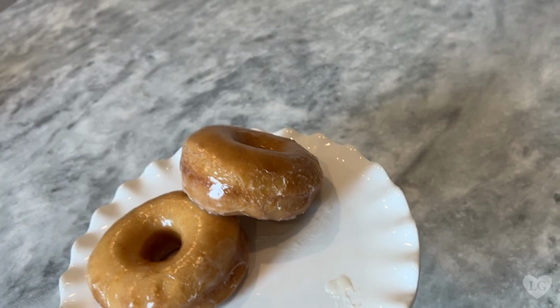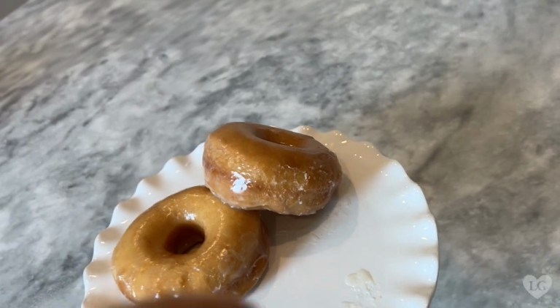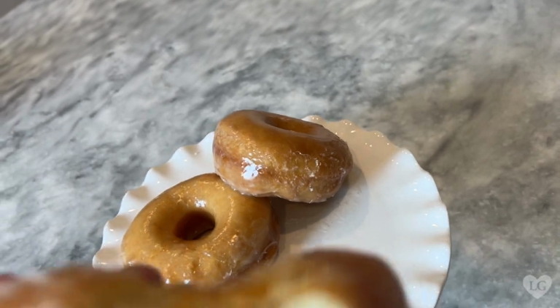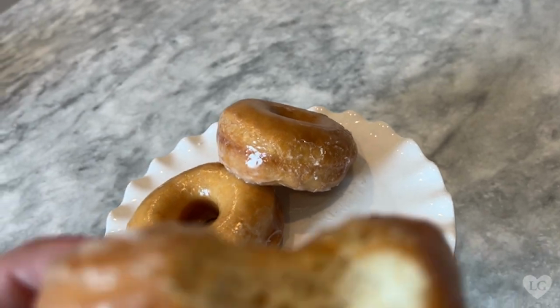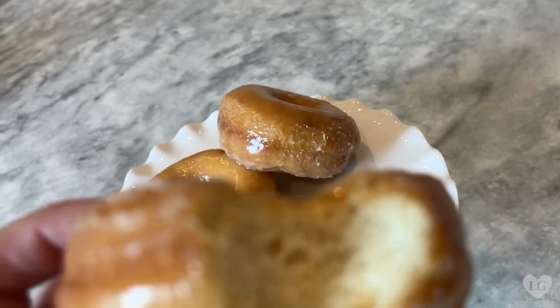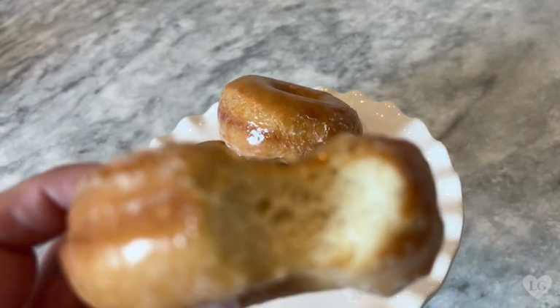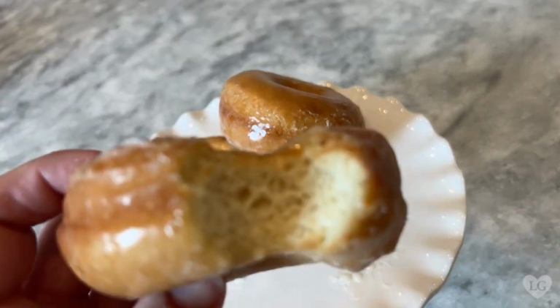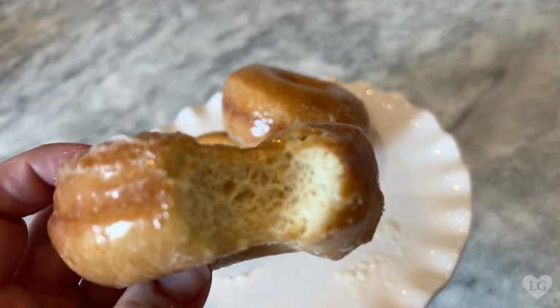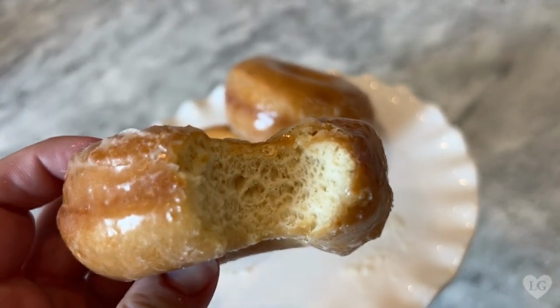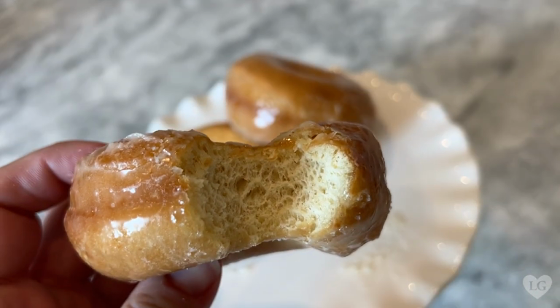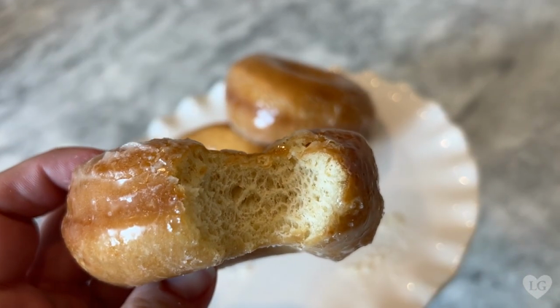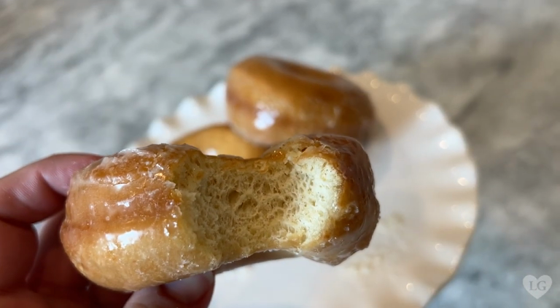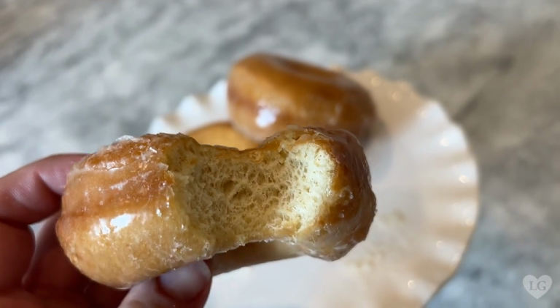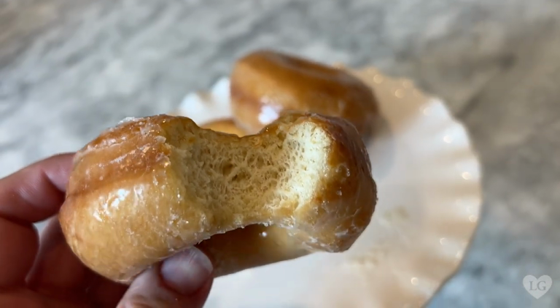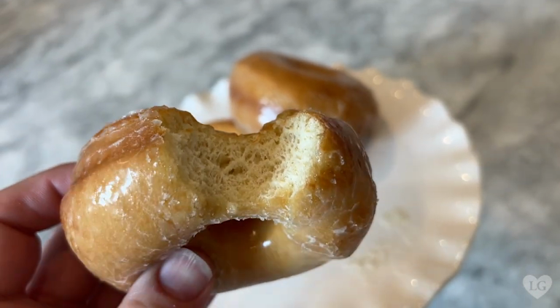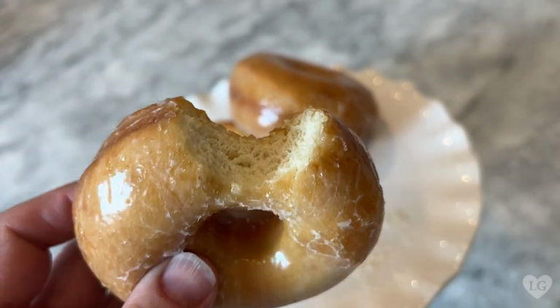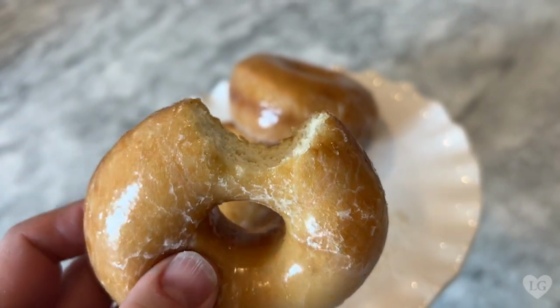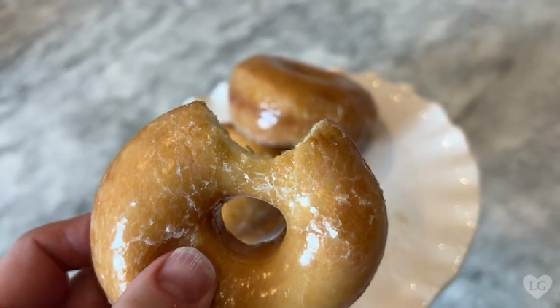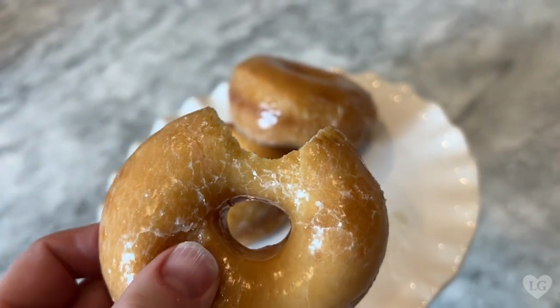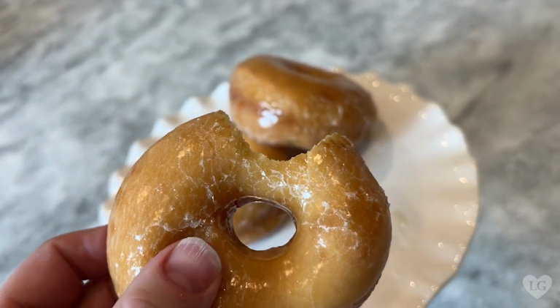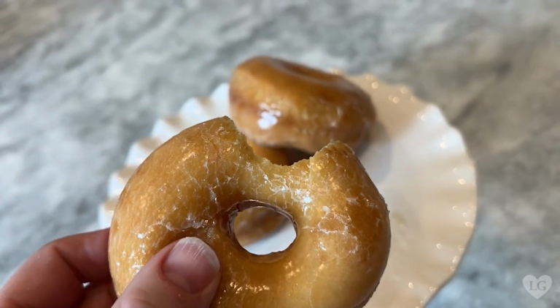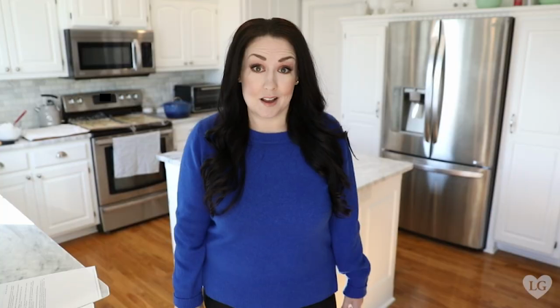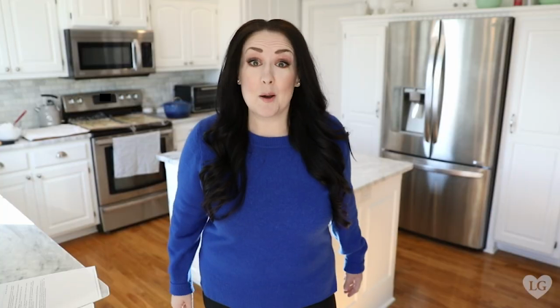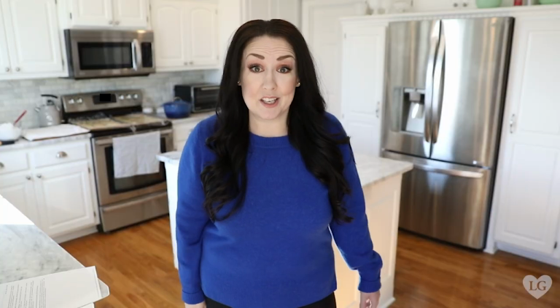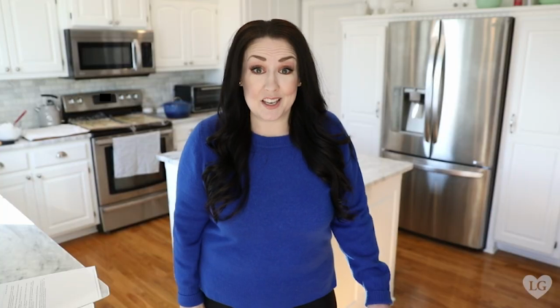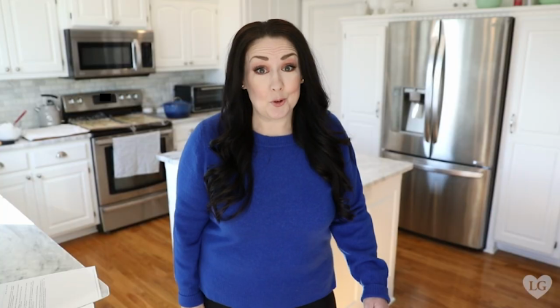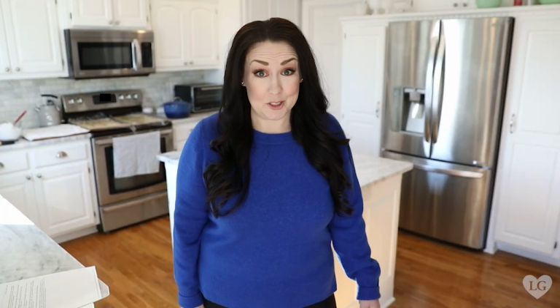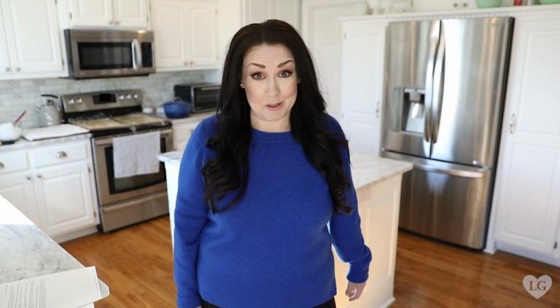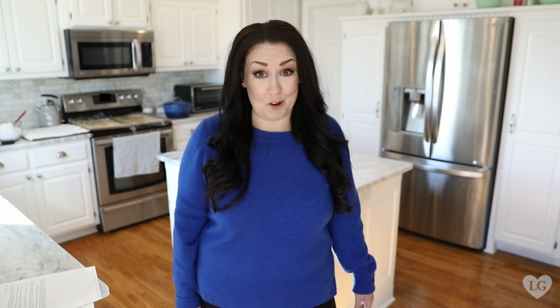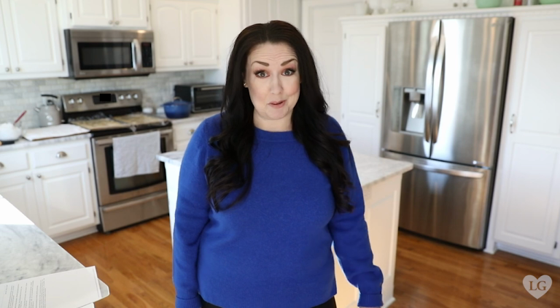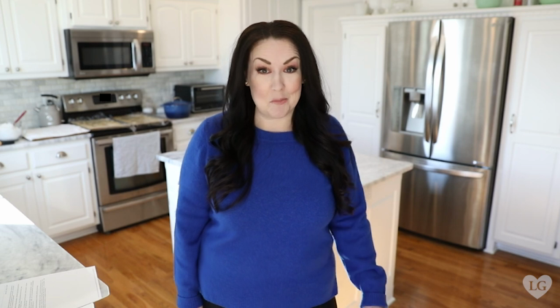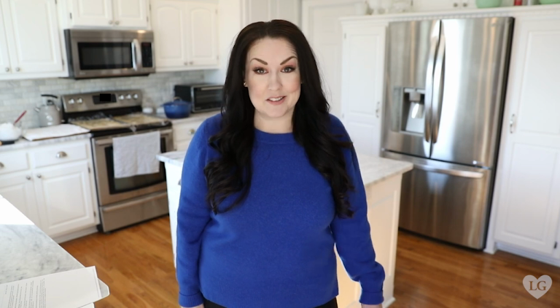Donuts. Soft, pillowy, melt-in-your-mouth donuts. I'm looking at you Krispy Kreme and Lamars.